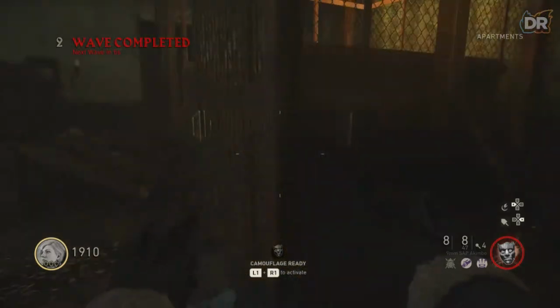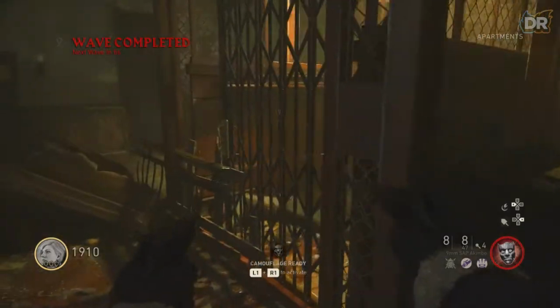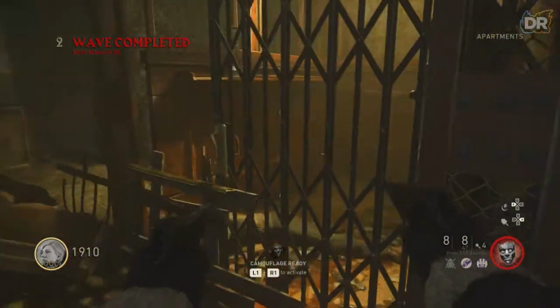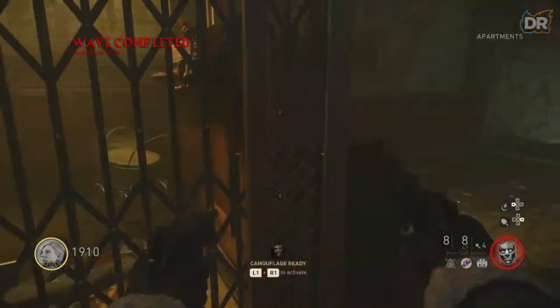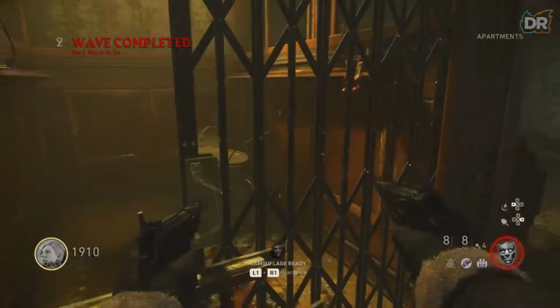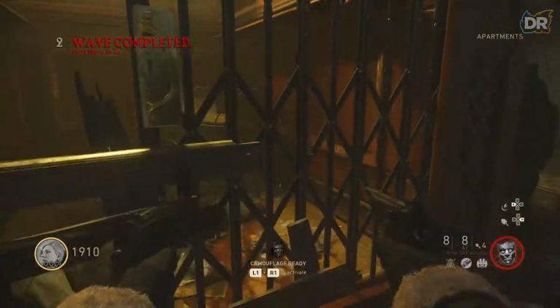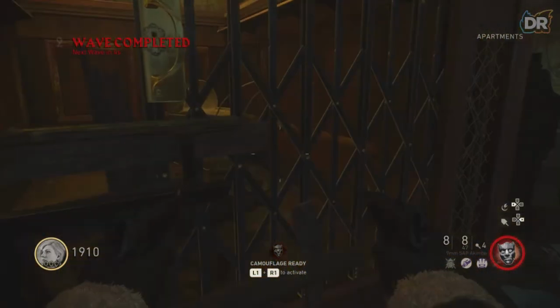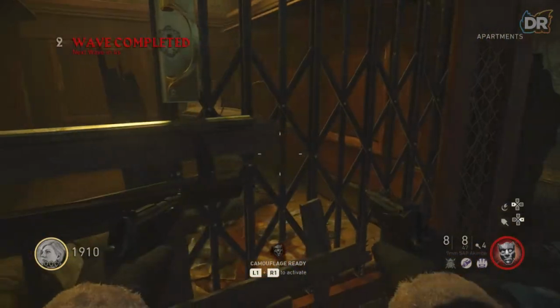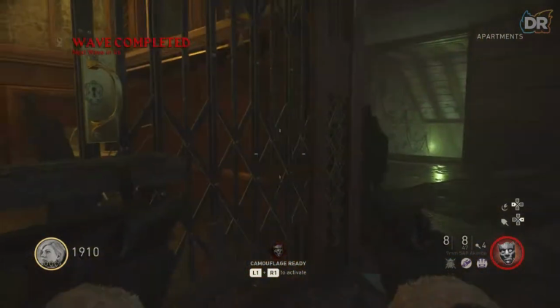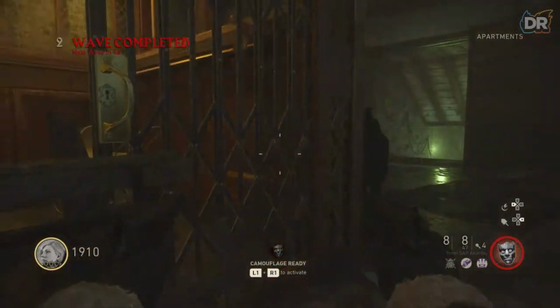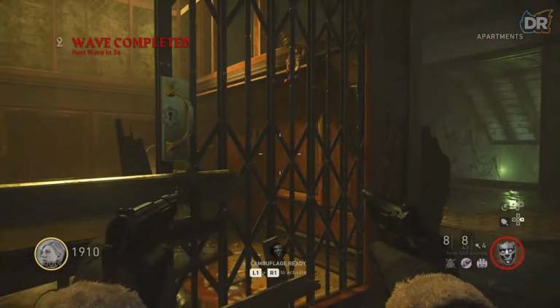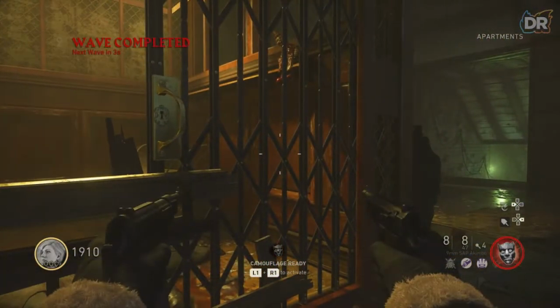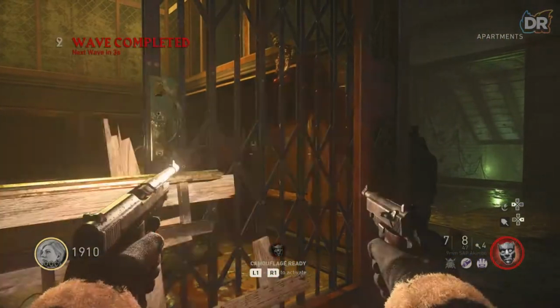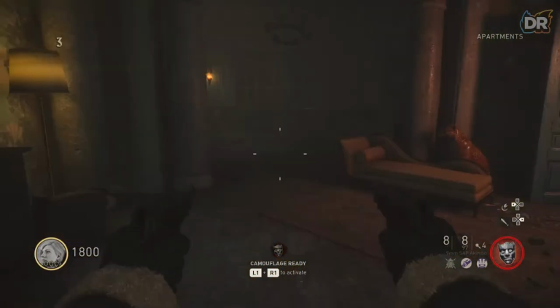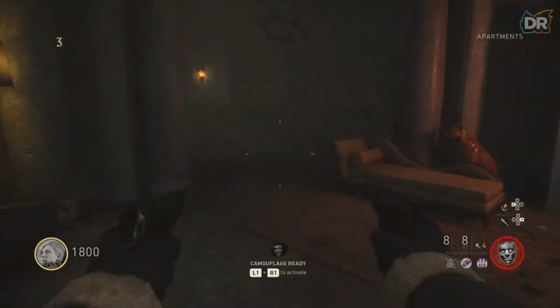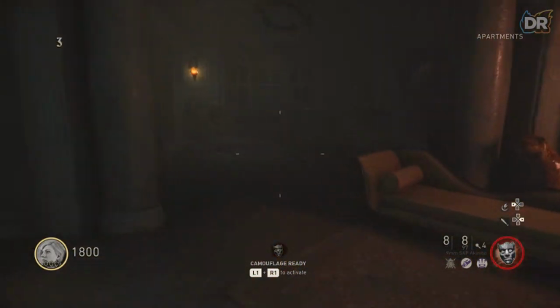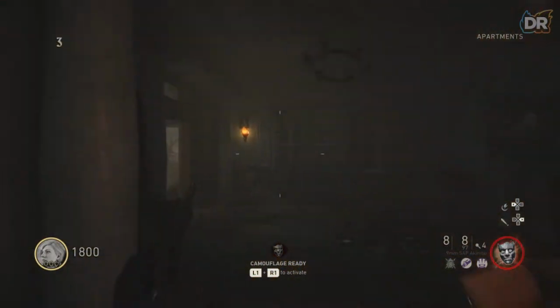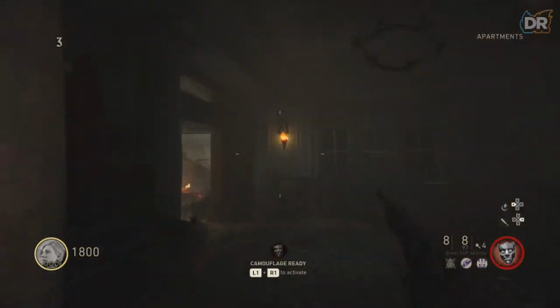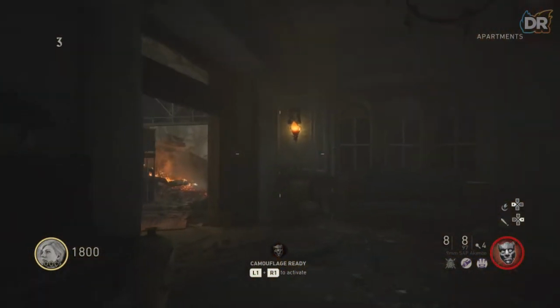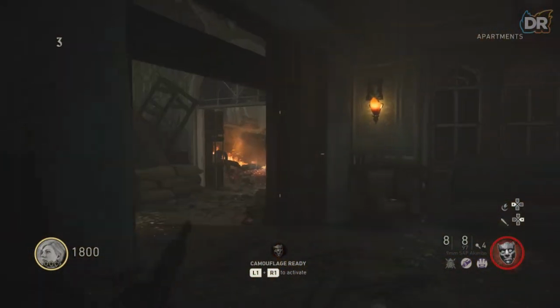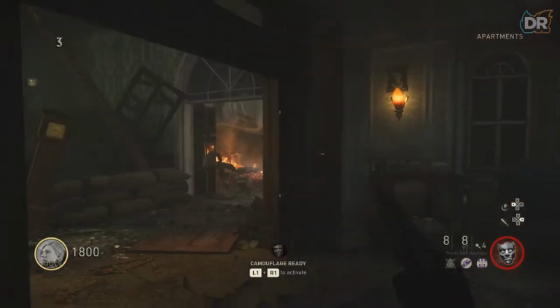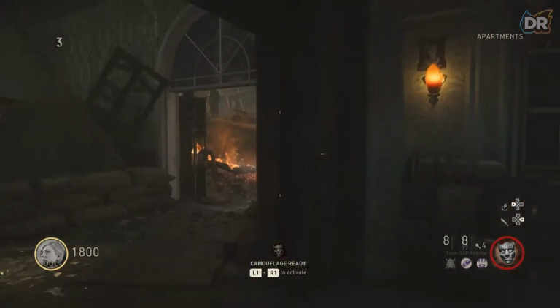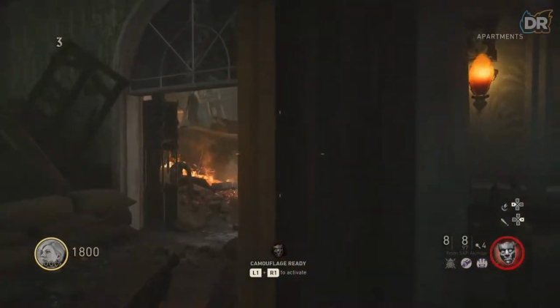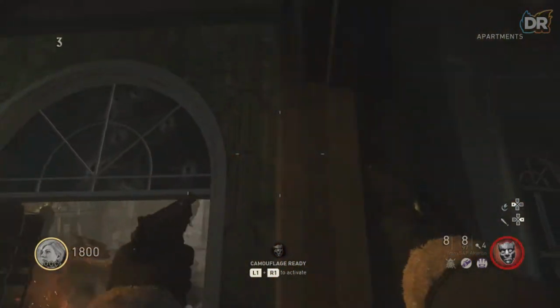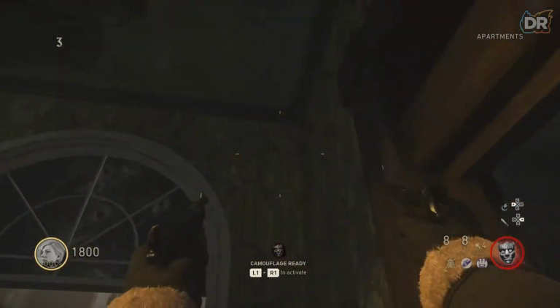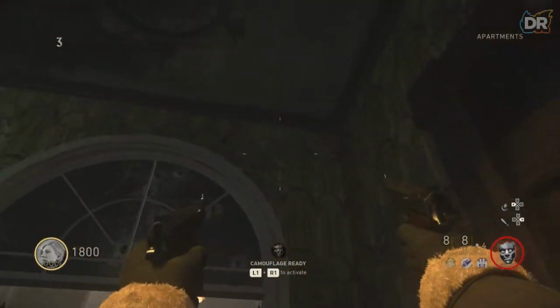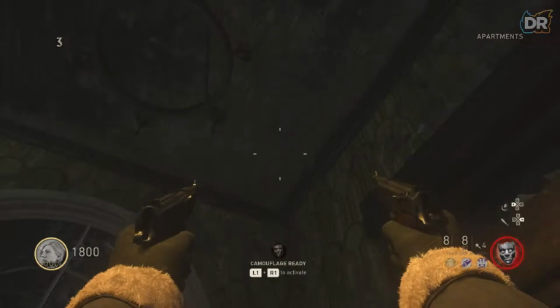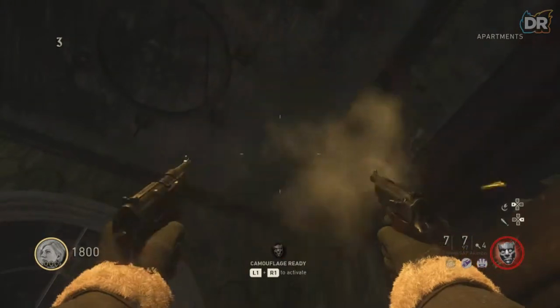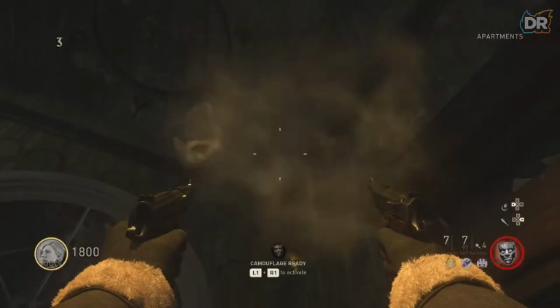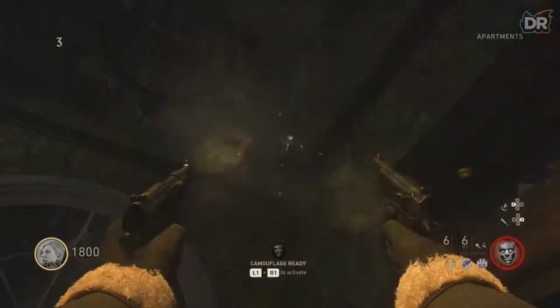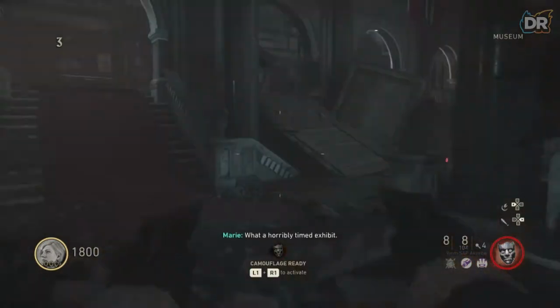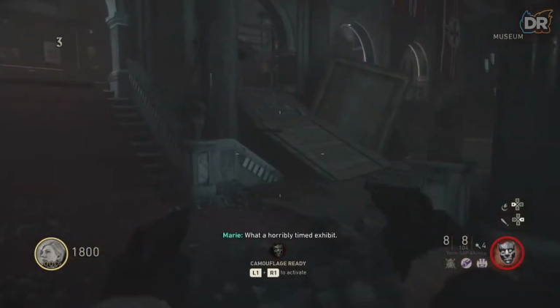Now make your way through the apartments — there will be two spawns. One is in the lift here, and the next one is on the ceiling next to the main street door.